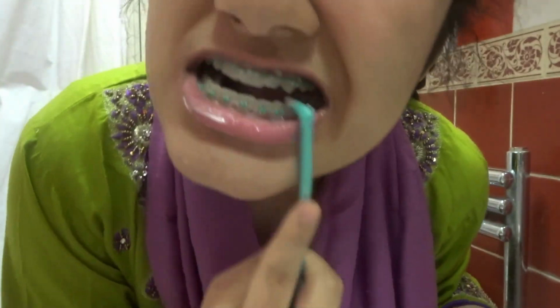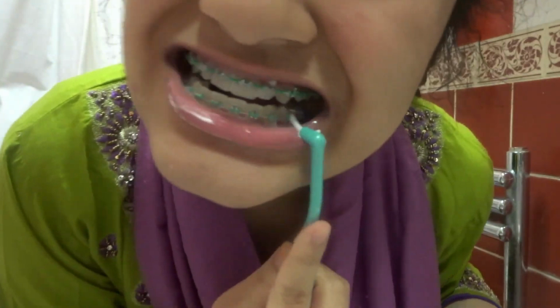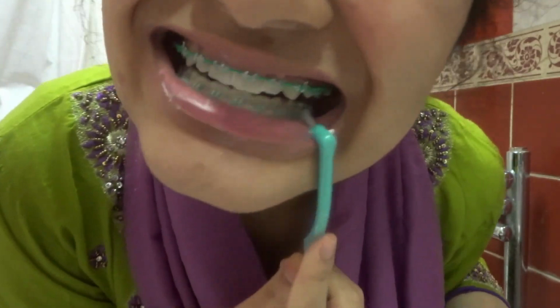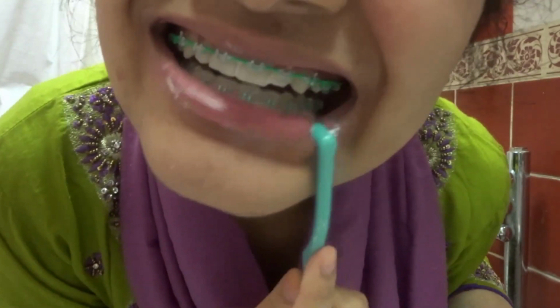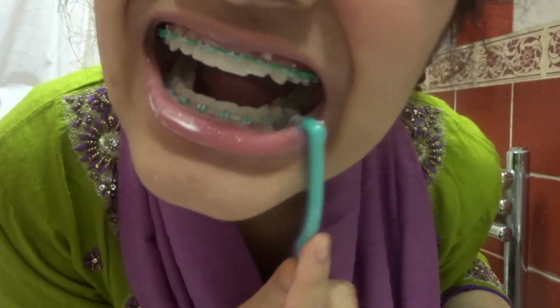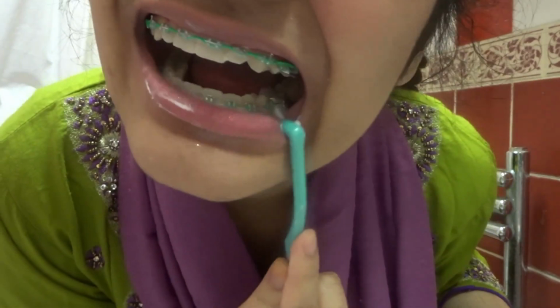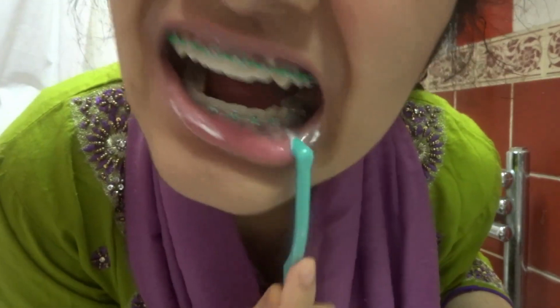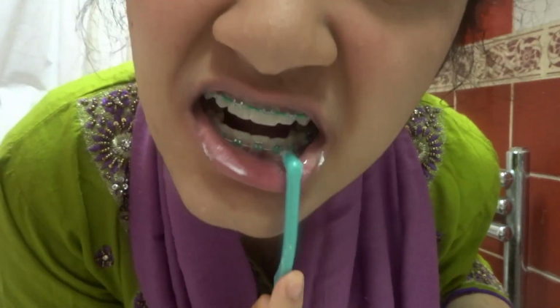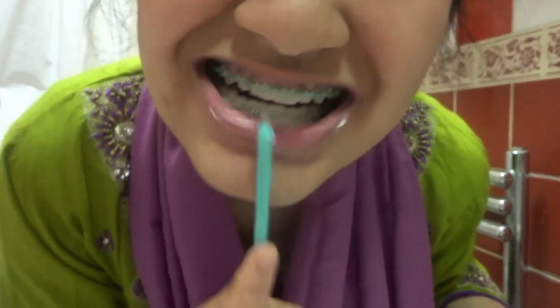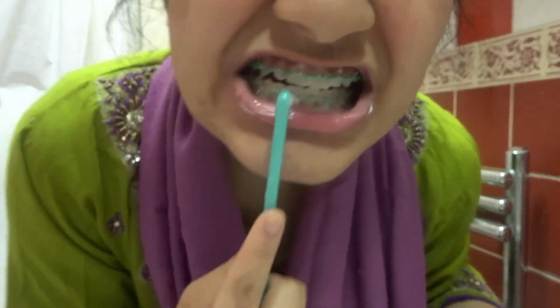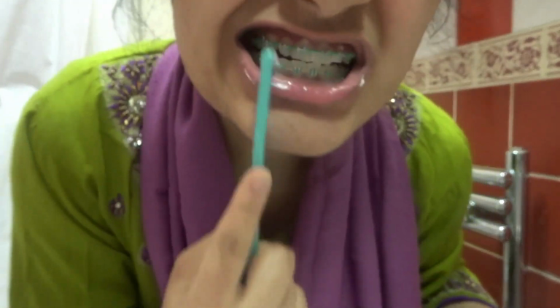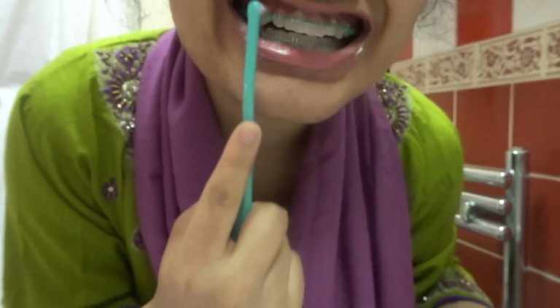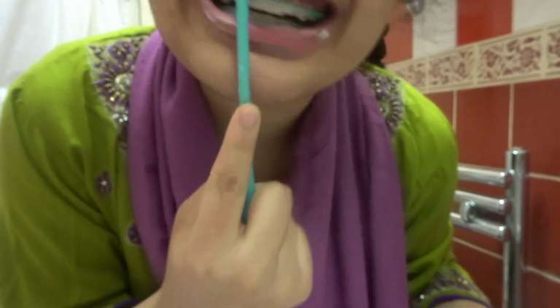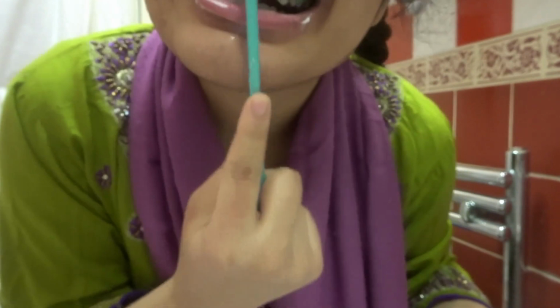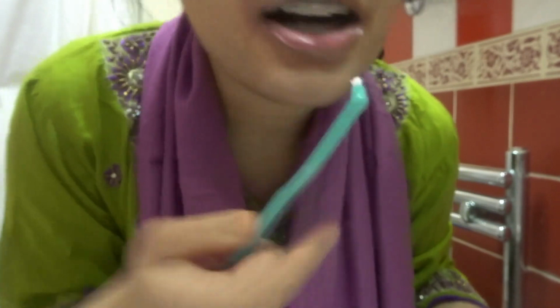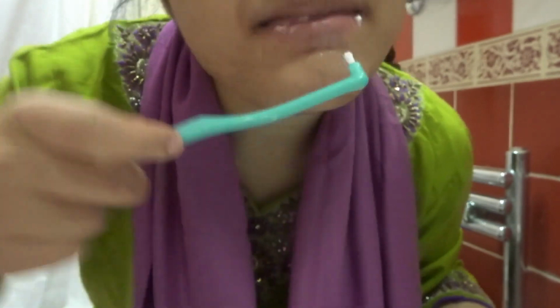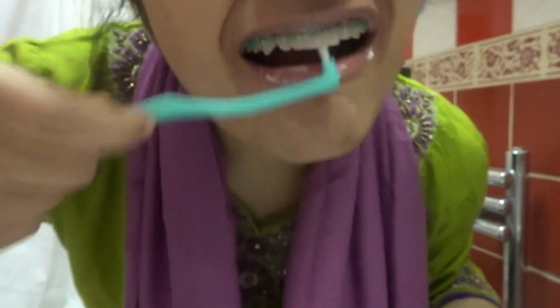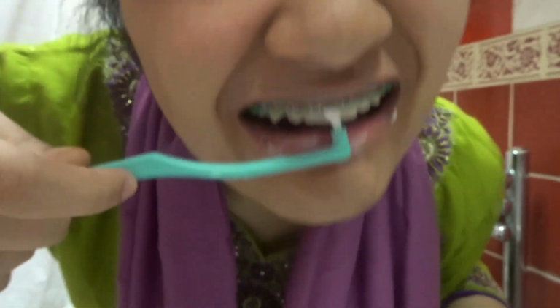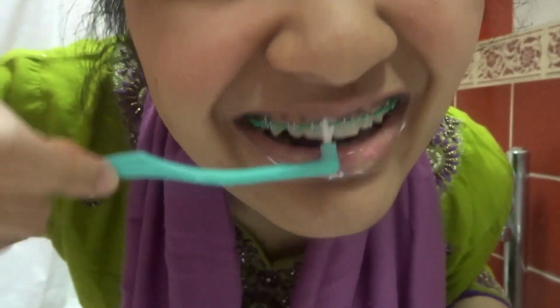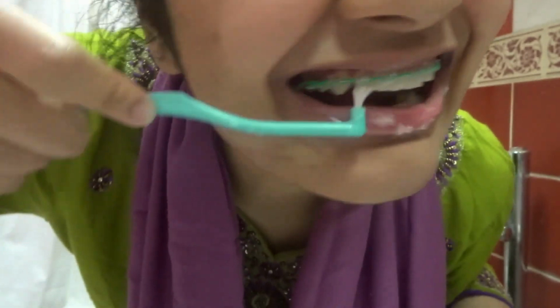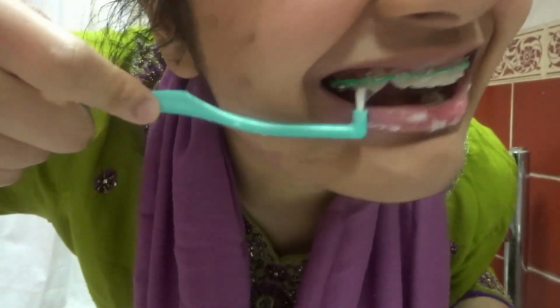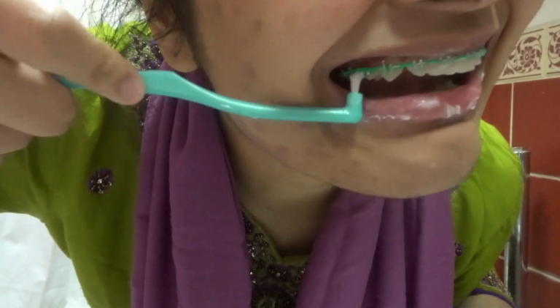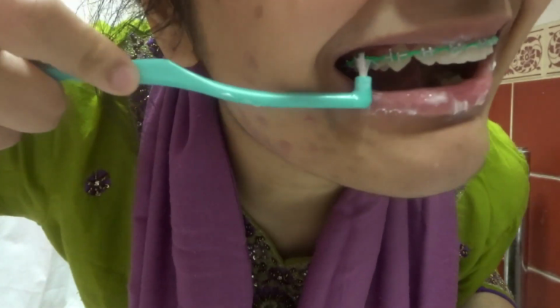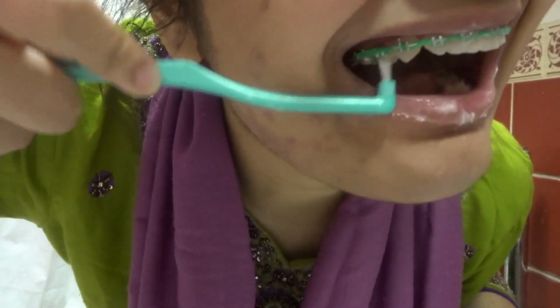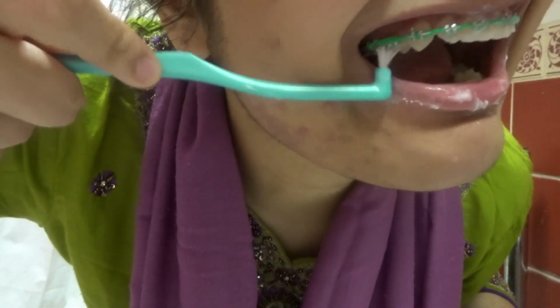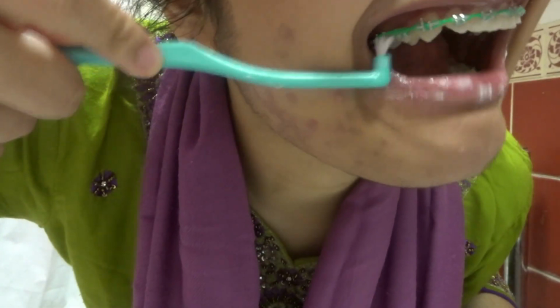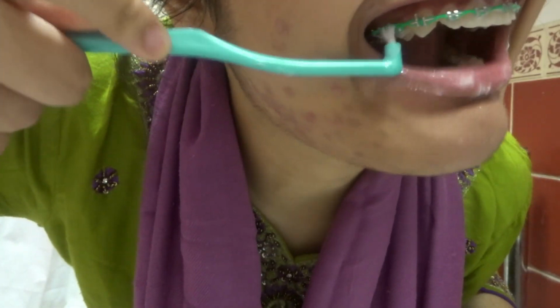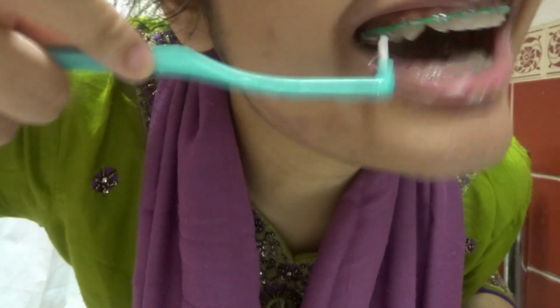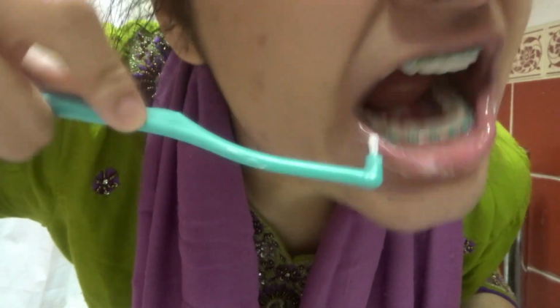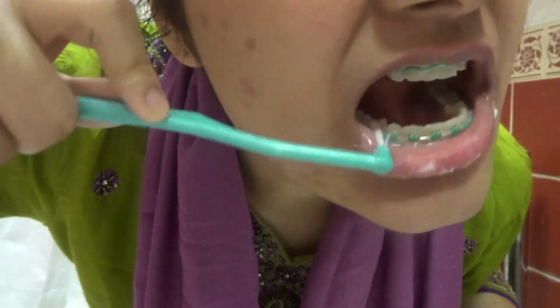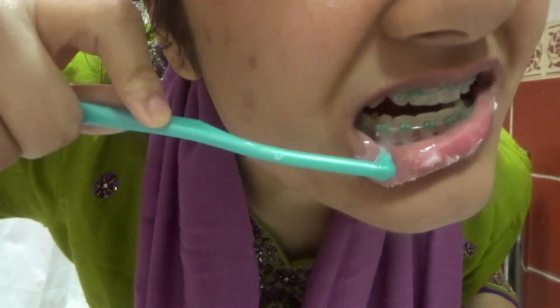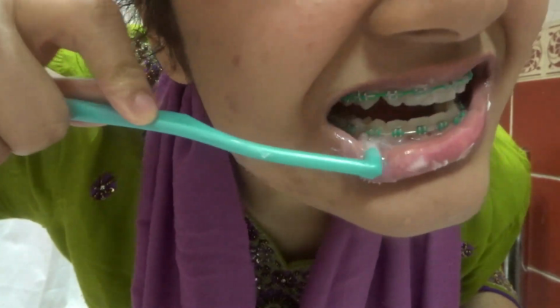I cut a piece and go right at the back of my teeth — you can see I go right to the back here with it.